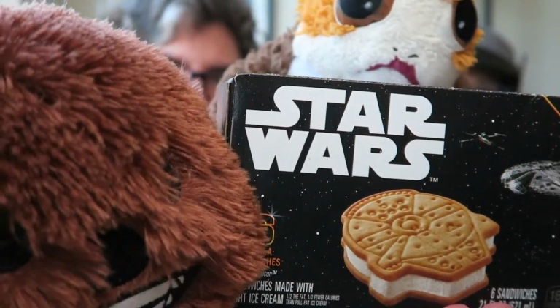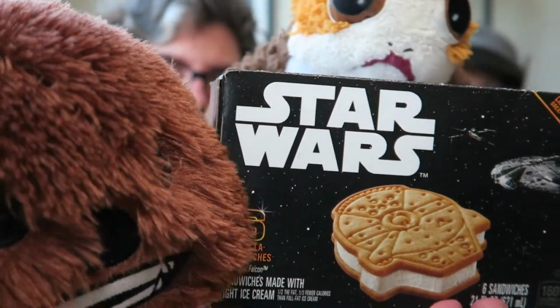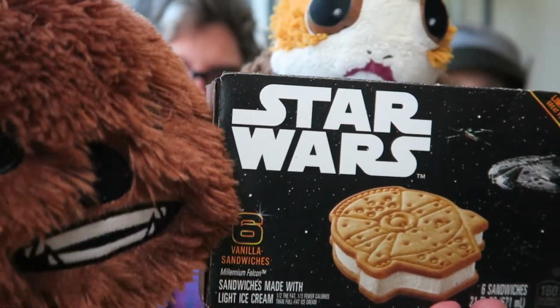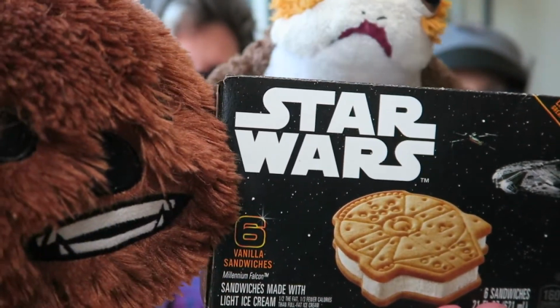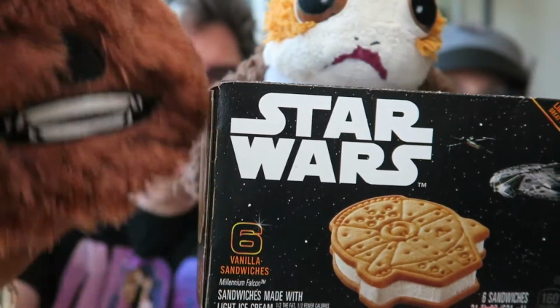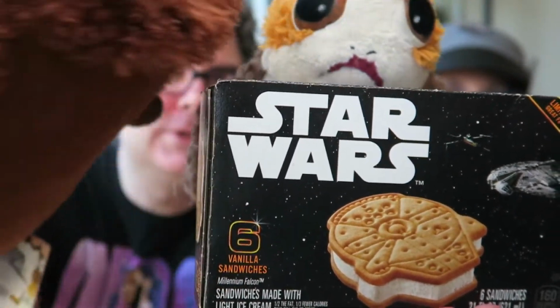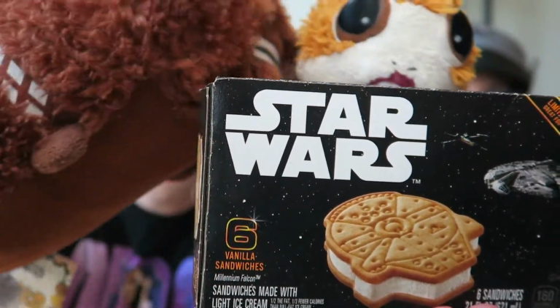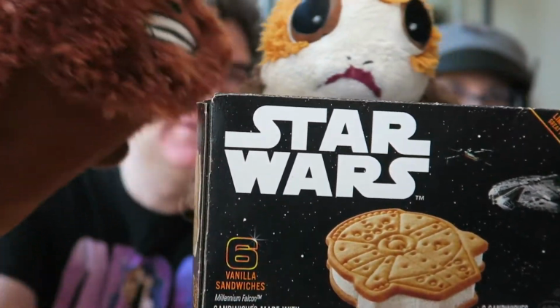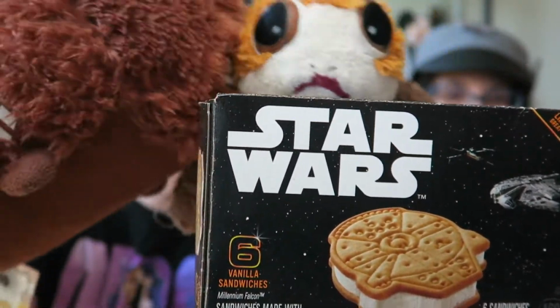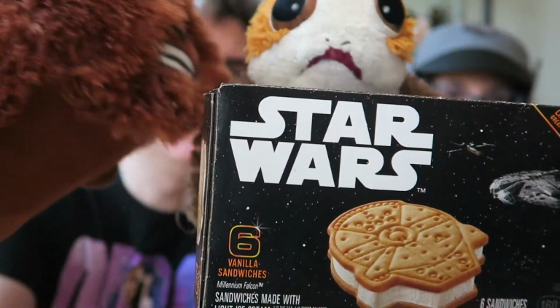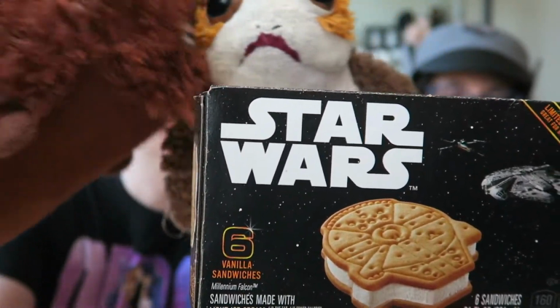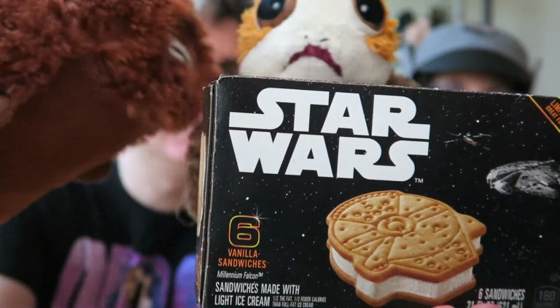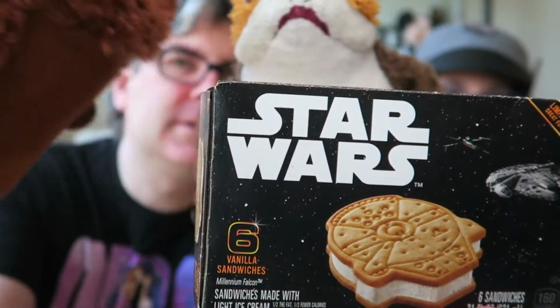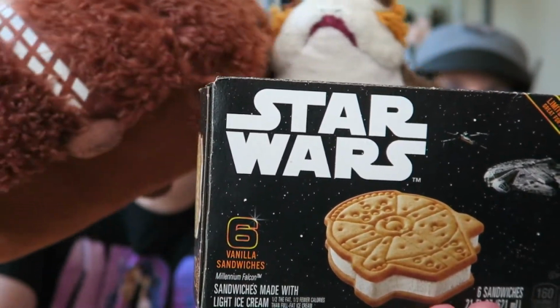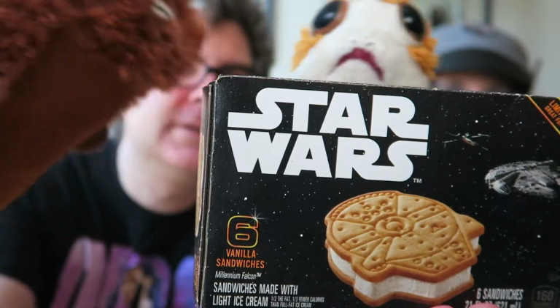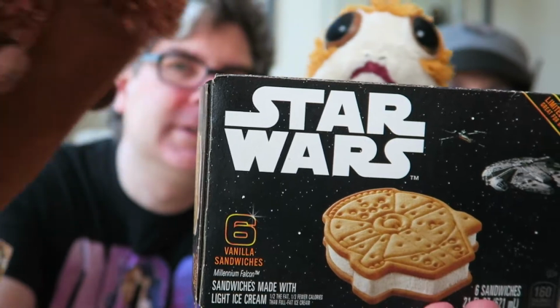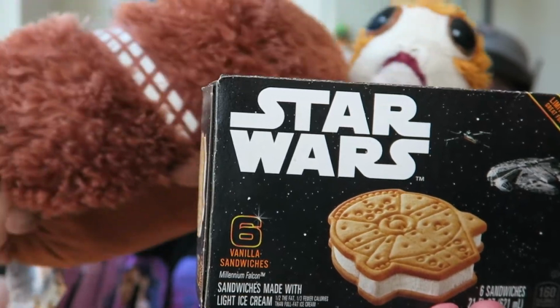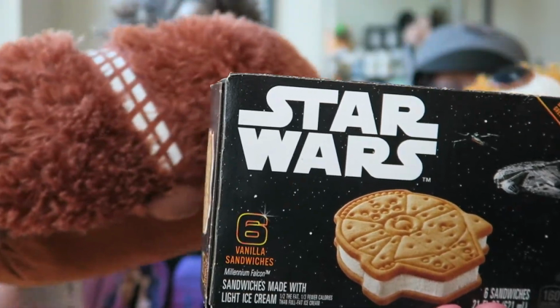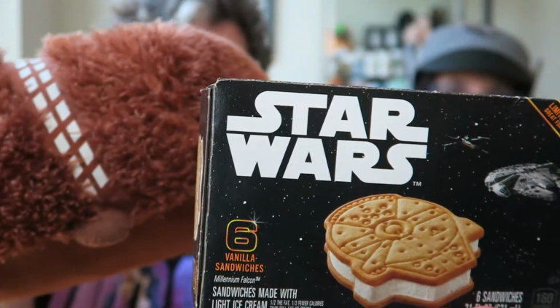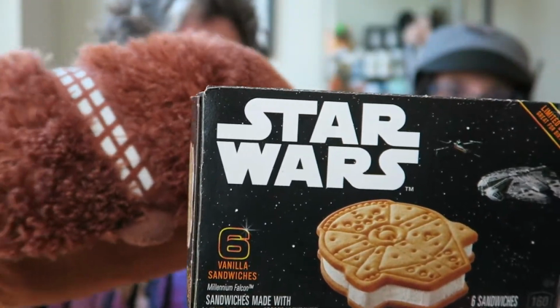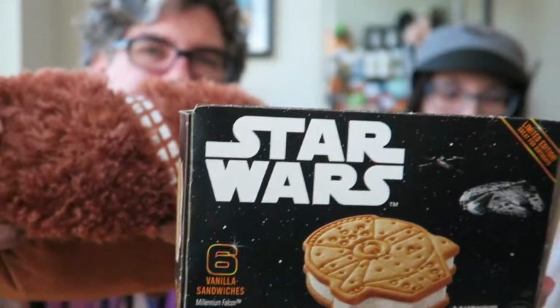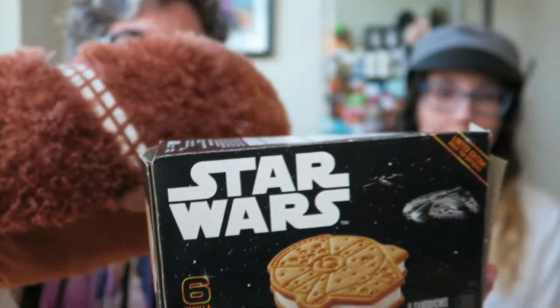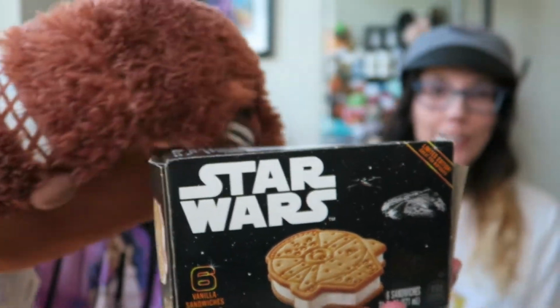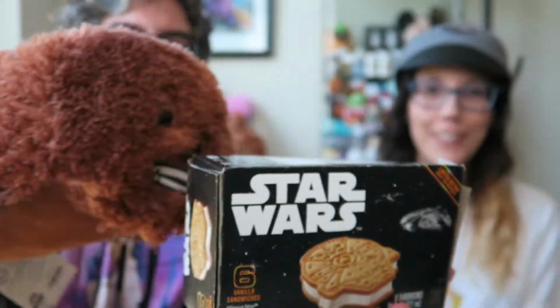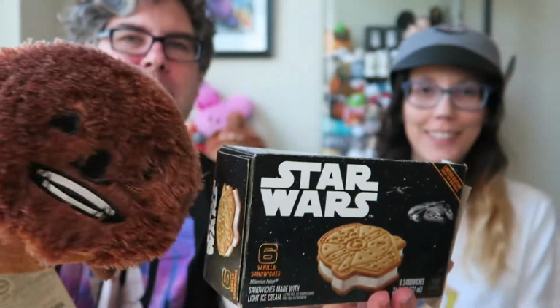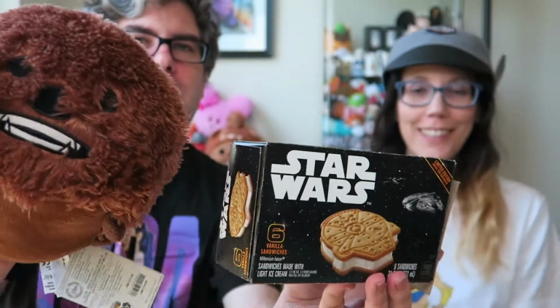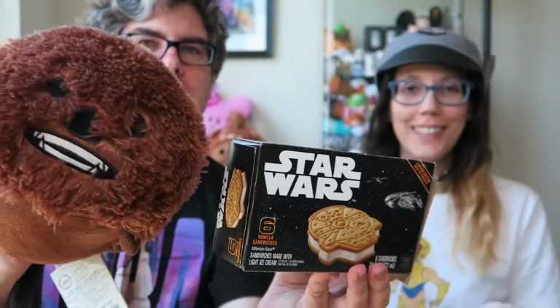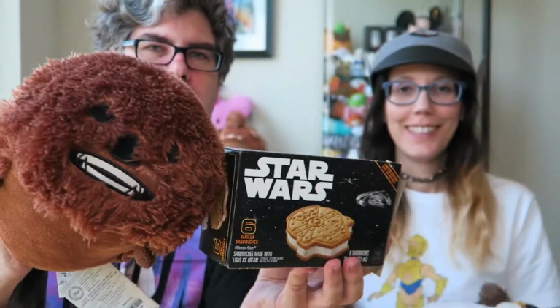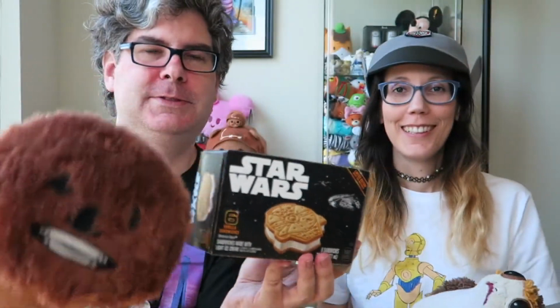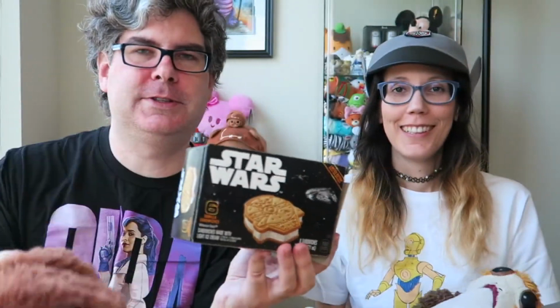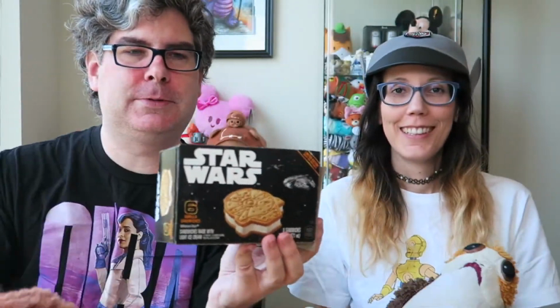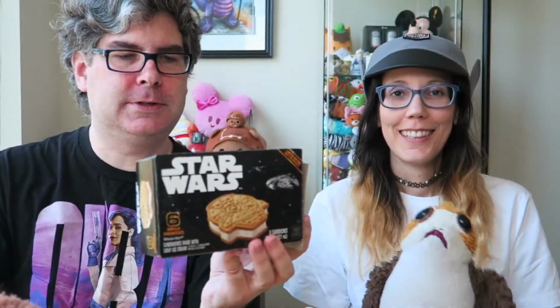Chewy approved. Chewy, don't eat Porg. Chewy, stop it. Oh Chewy. Chewy hurt Porg.